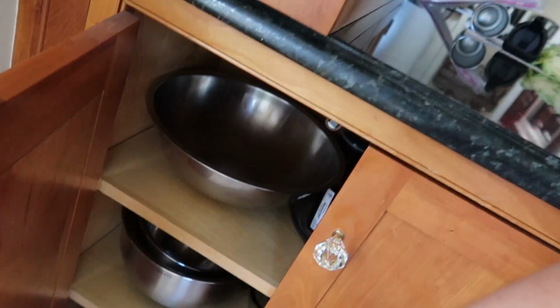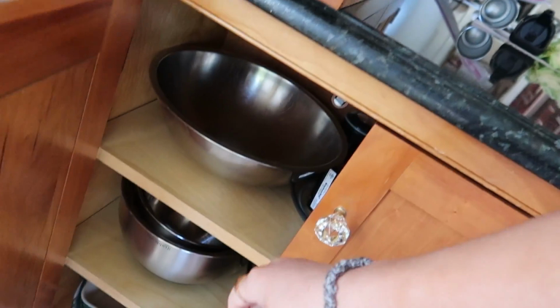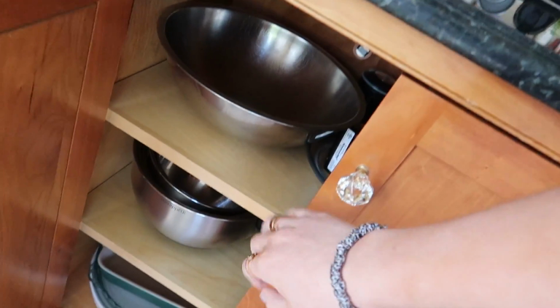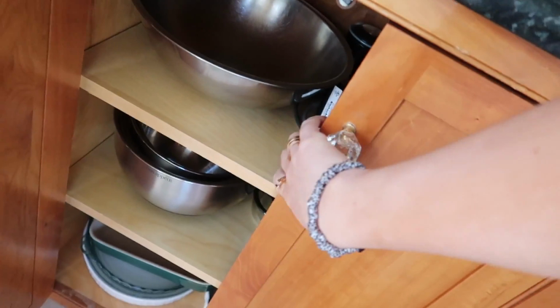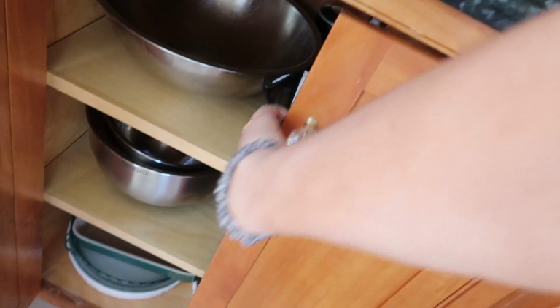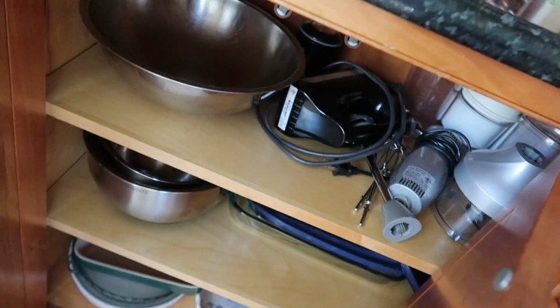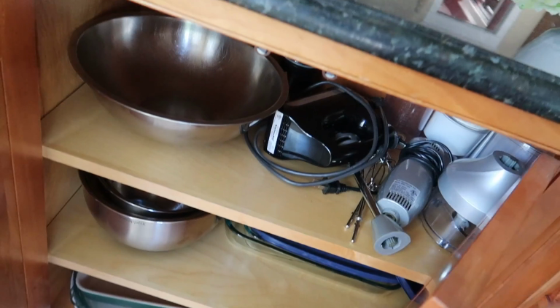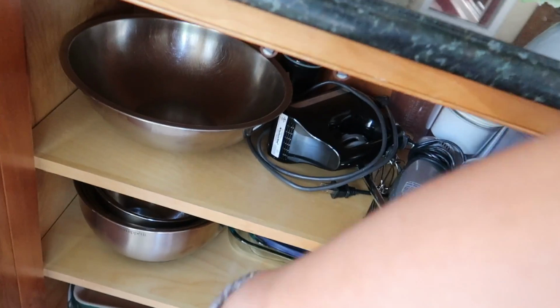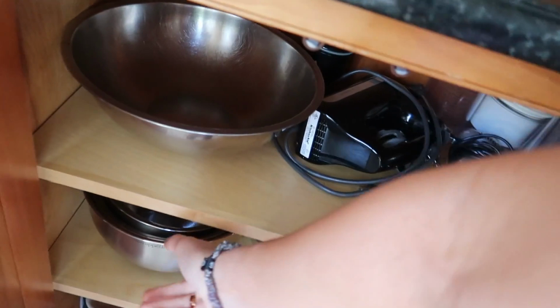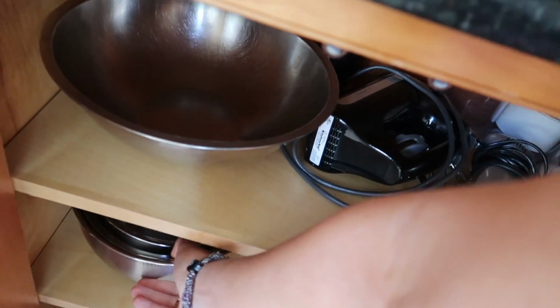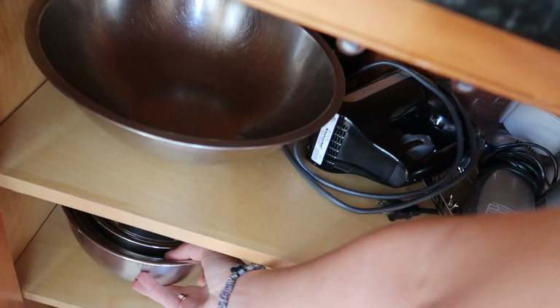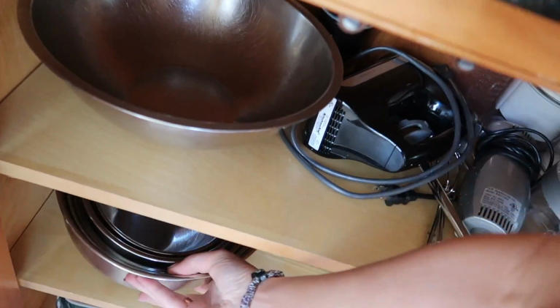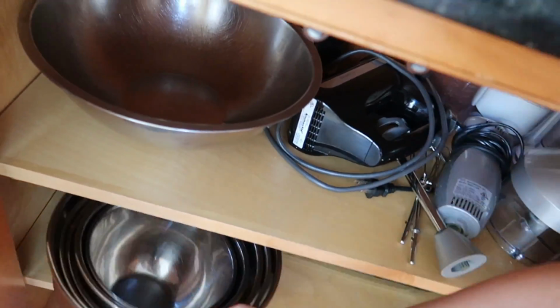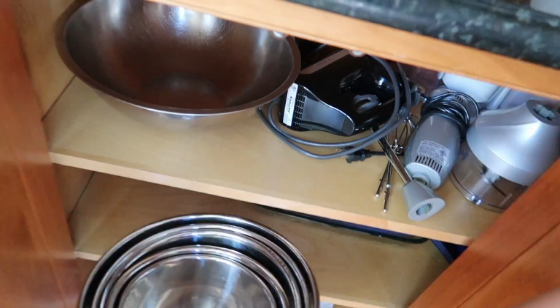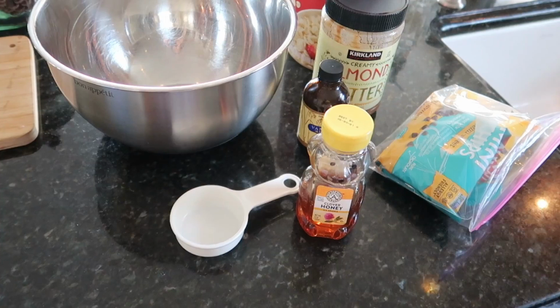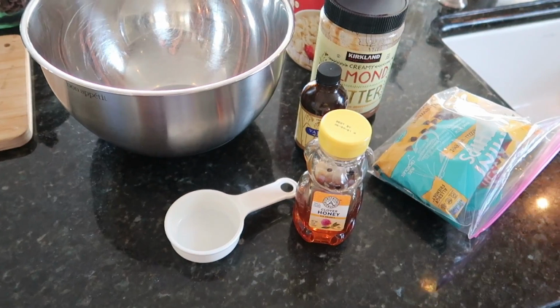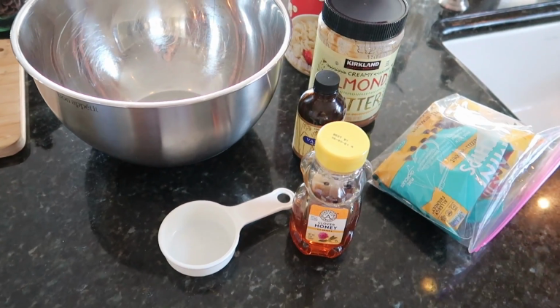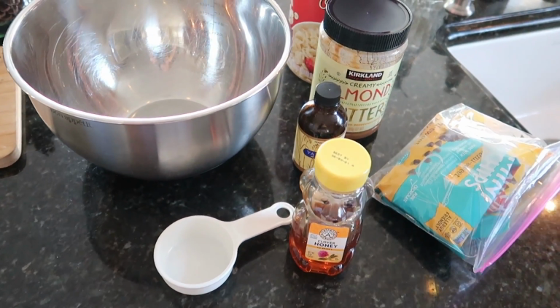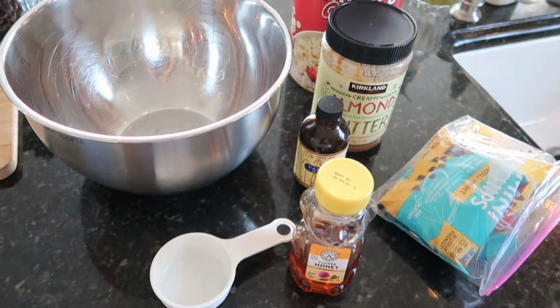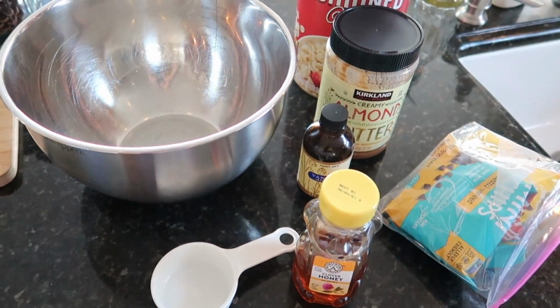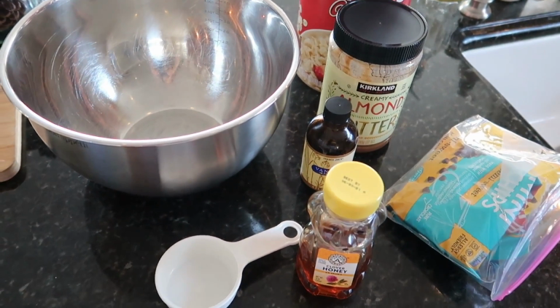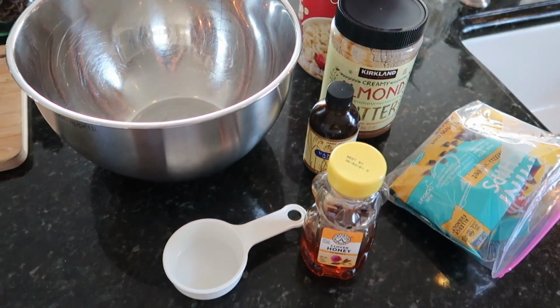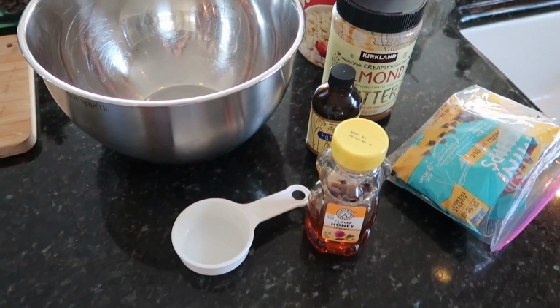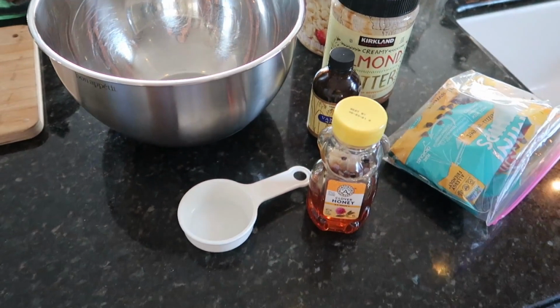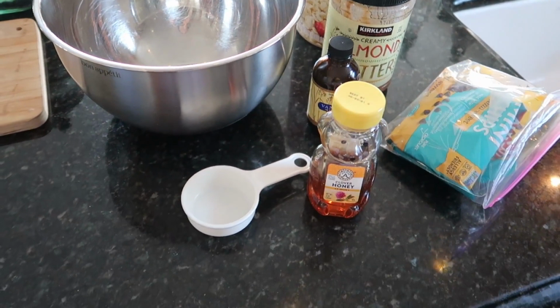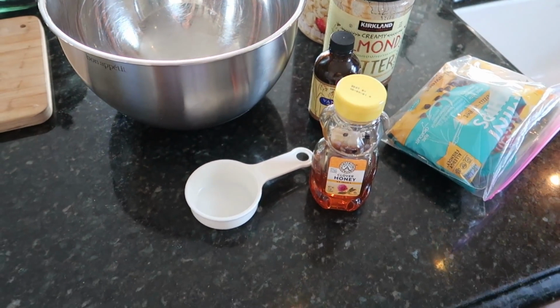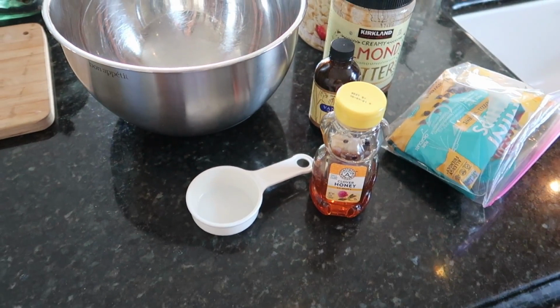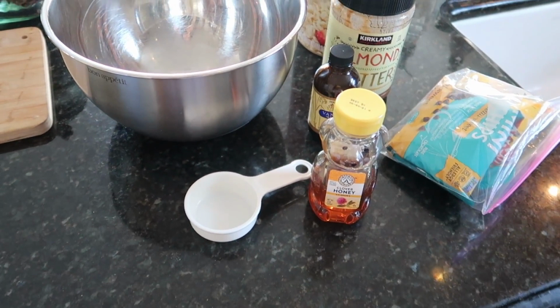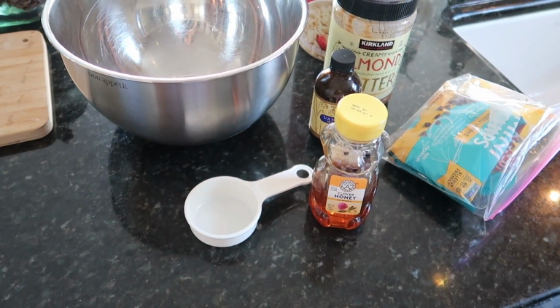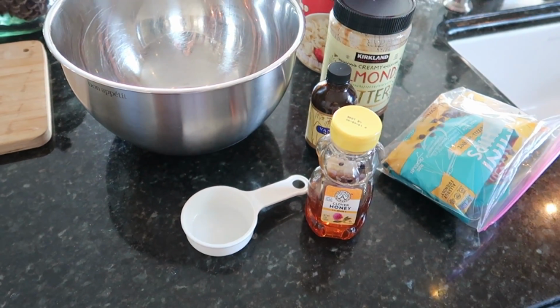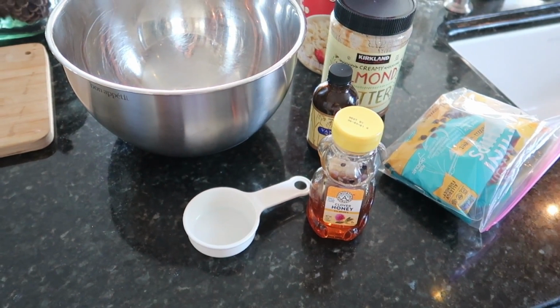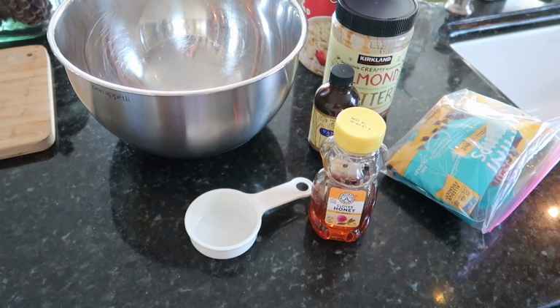I'm getting out all the ingredients to make the energy balls. This is all we have for this recipe — let's do it!